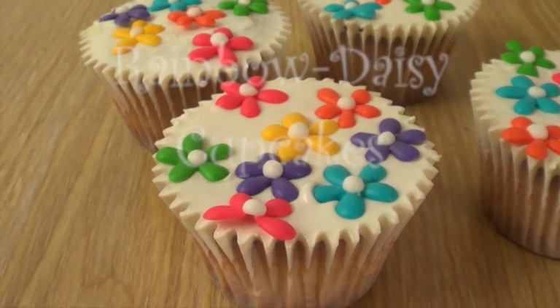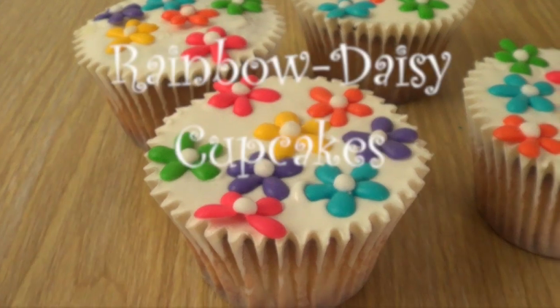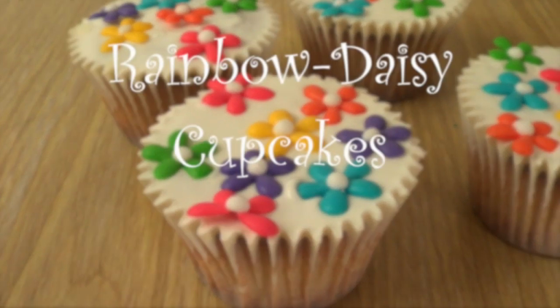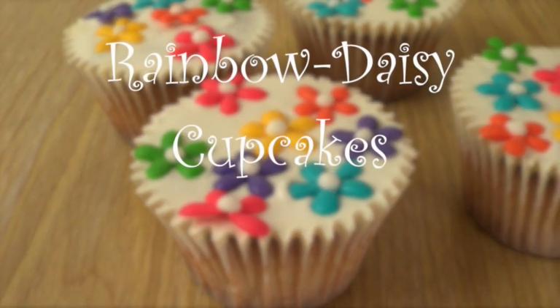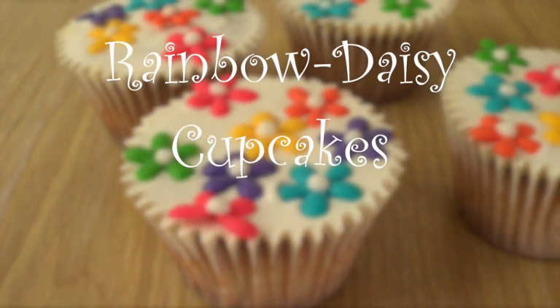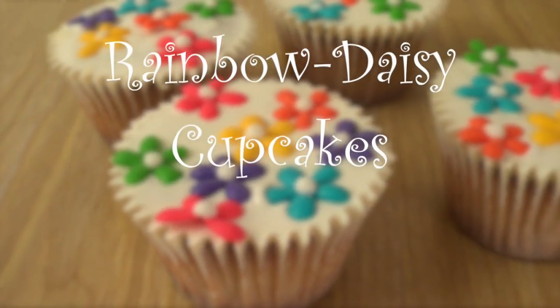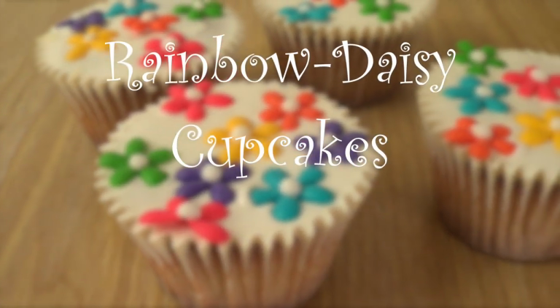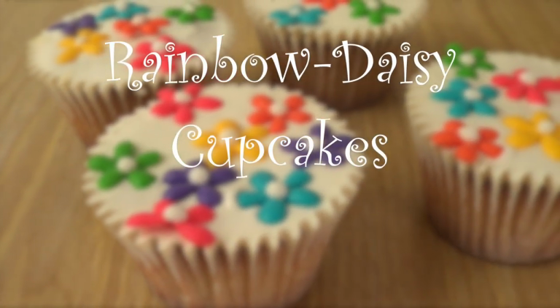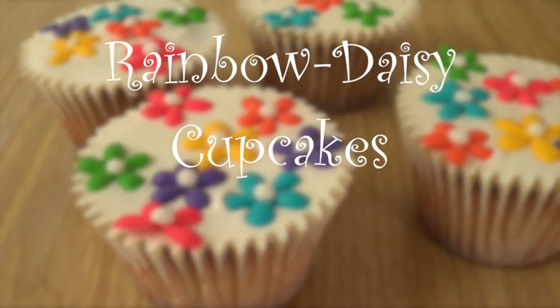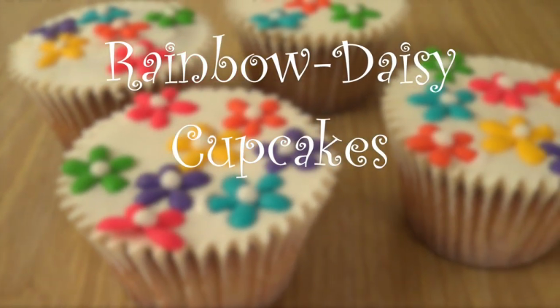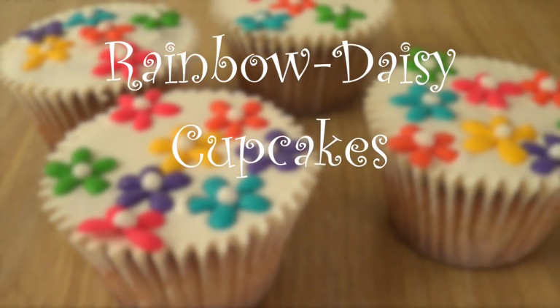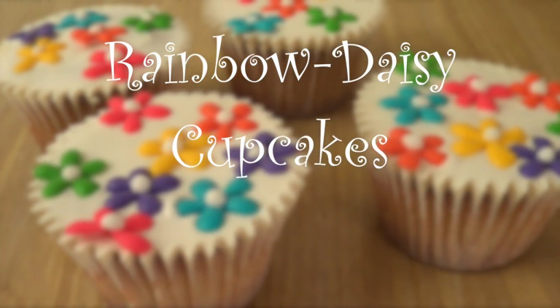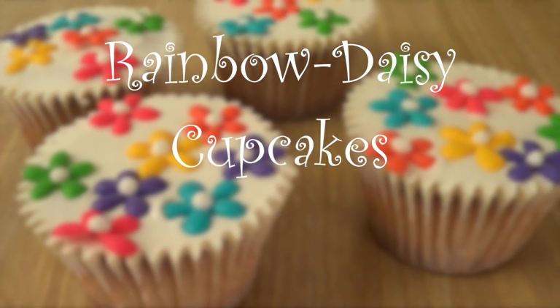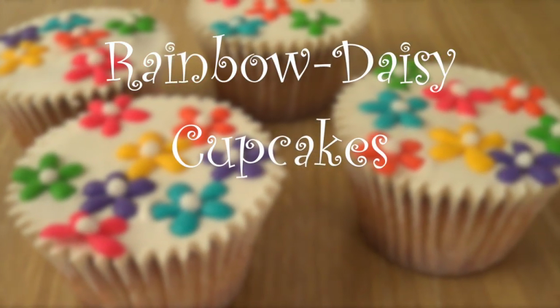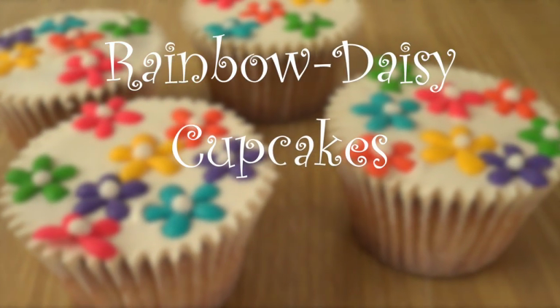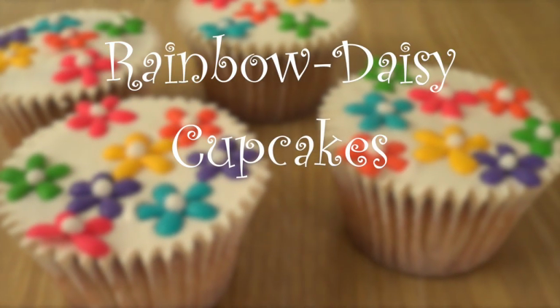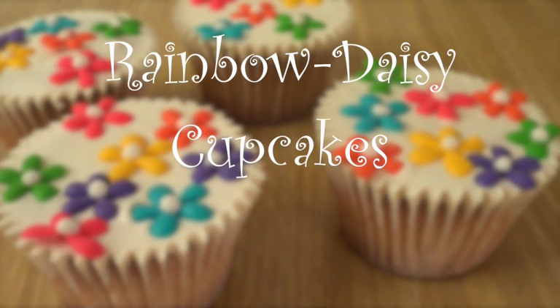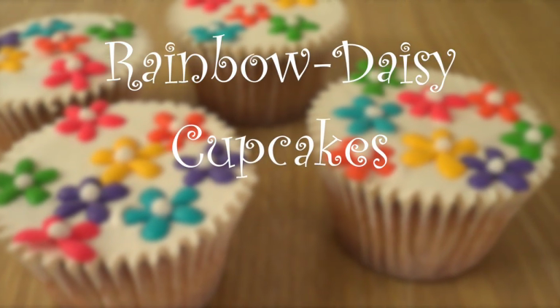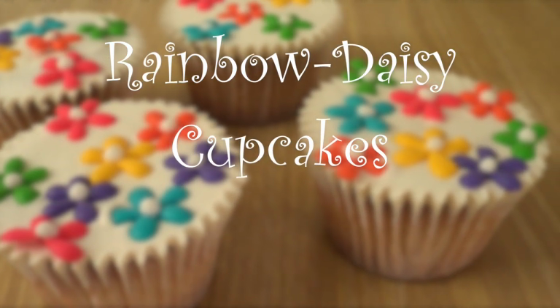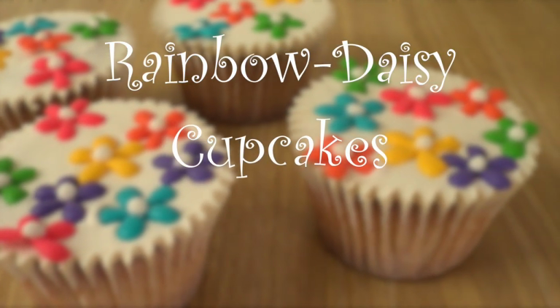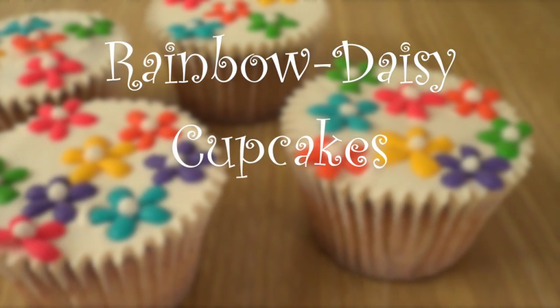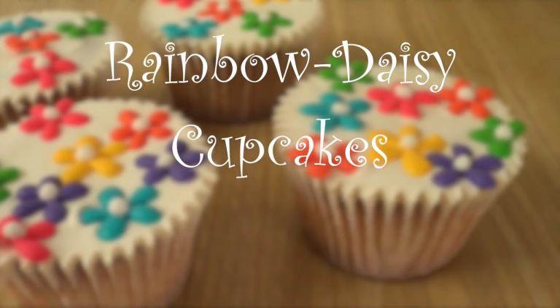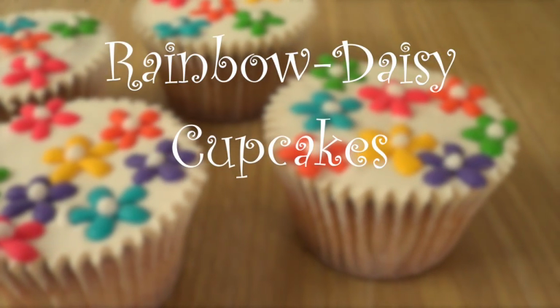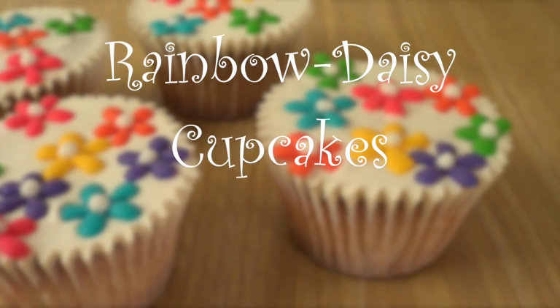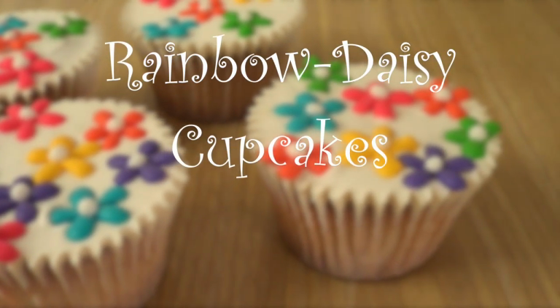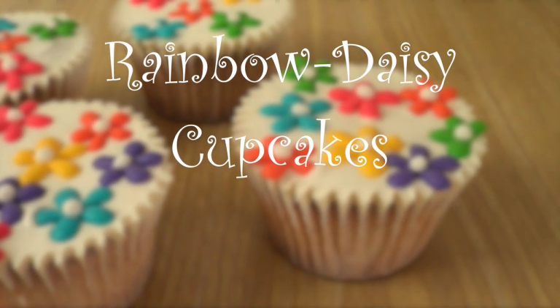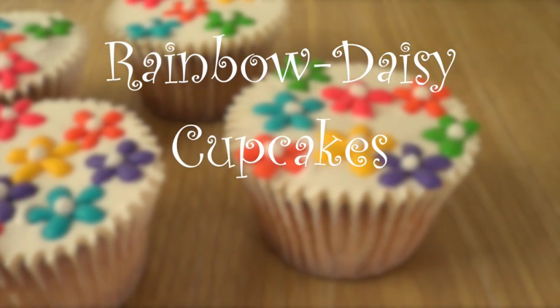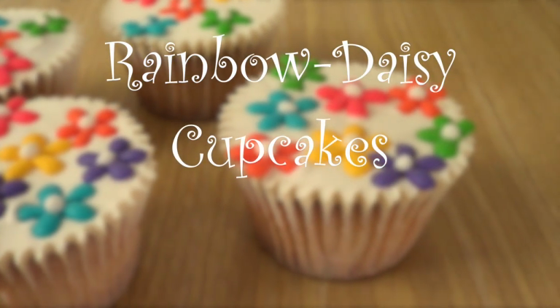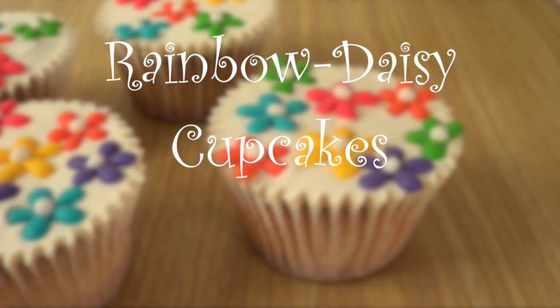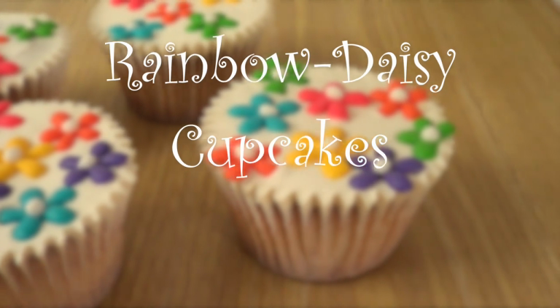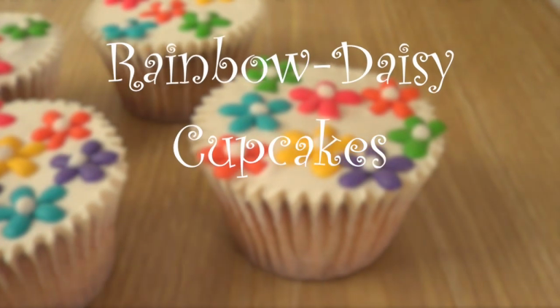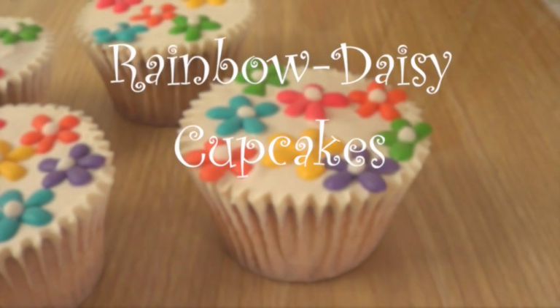Hey guys, it's Rene. Welcome to Sweets for the Weekend. Today we're going to be making some rainbow daisy cupcakes.